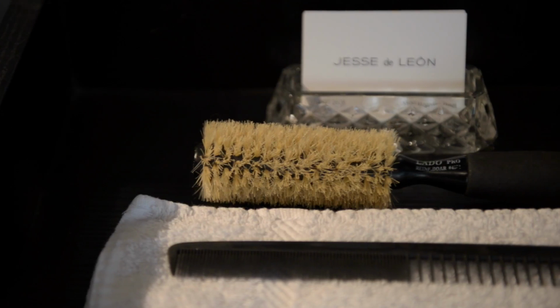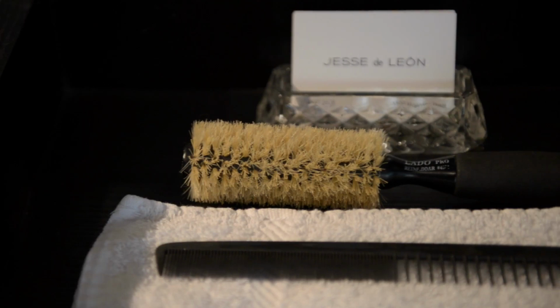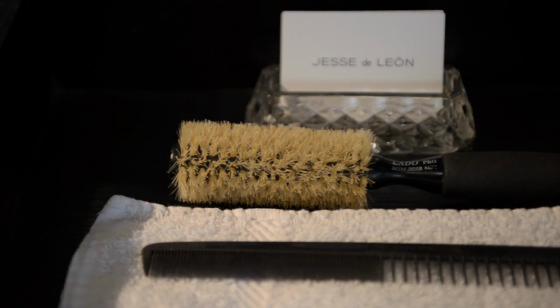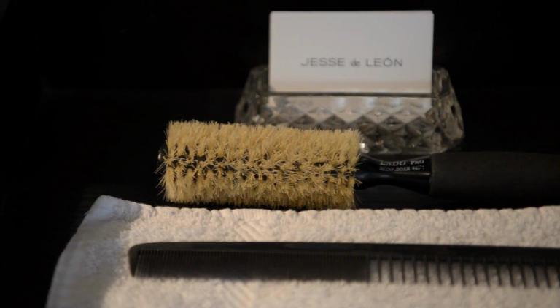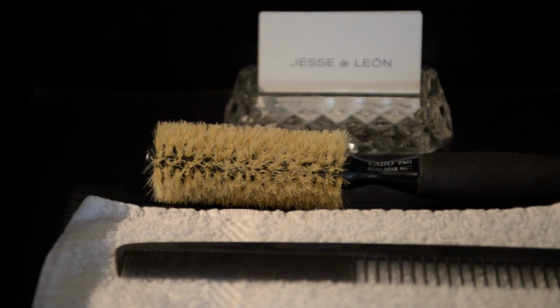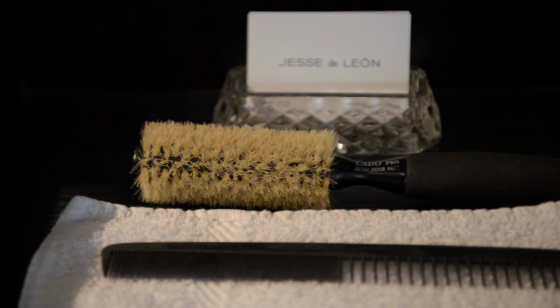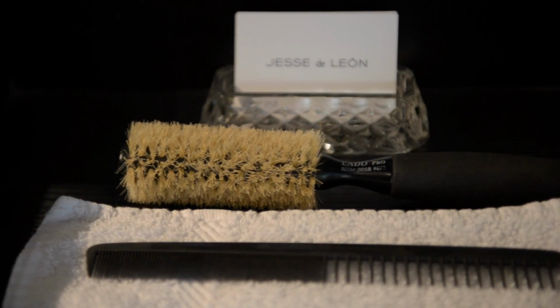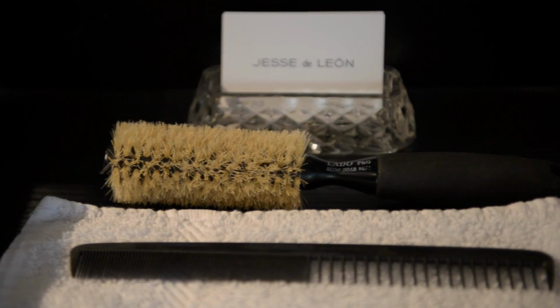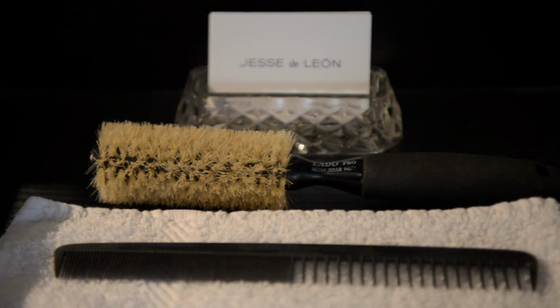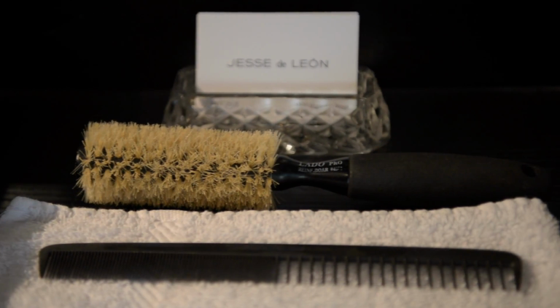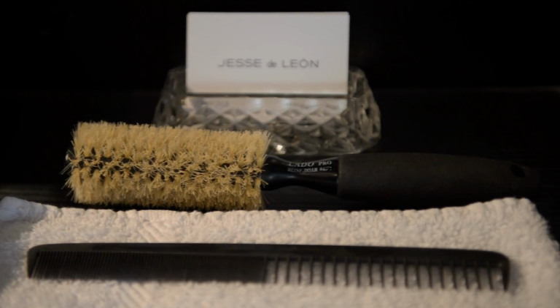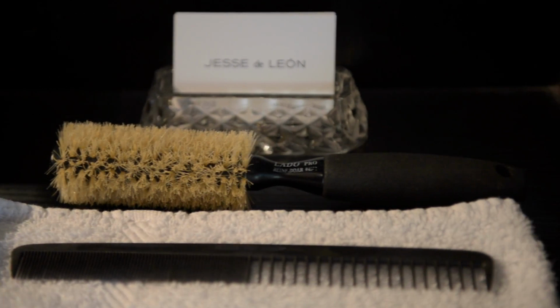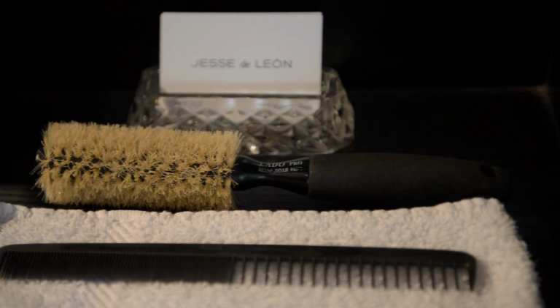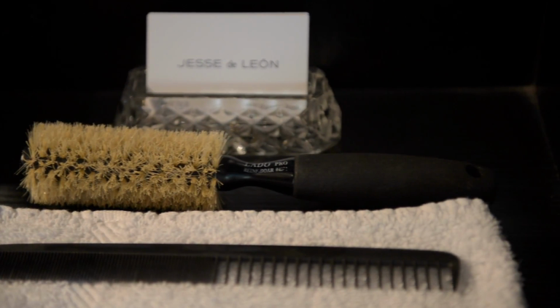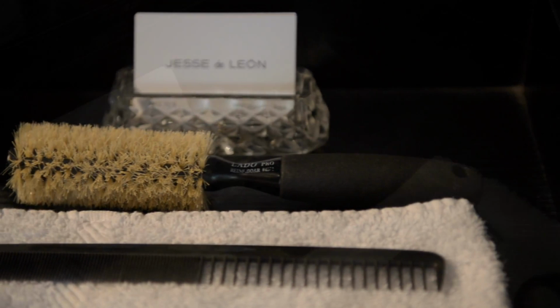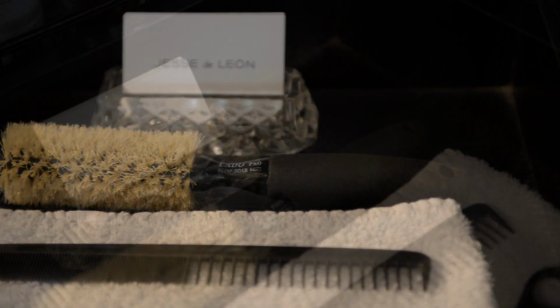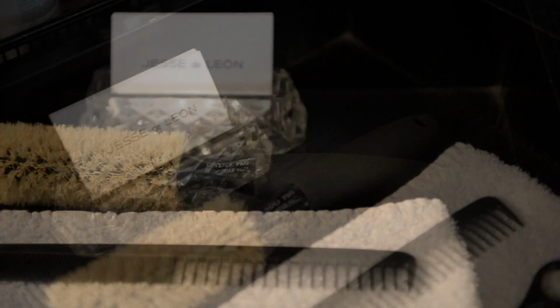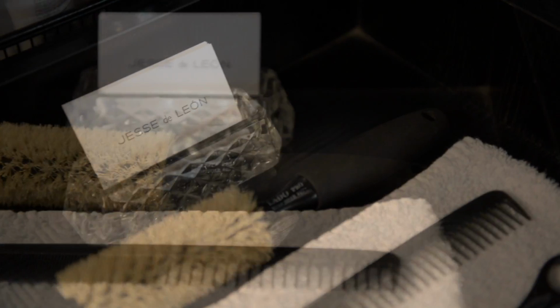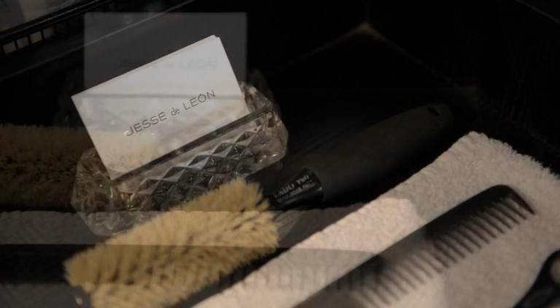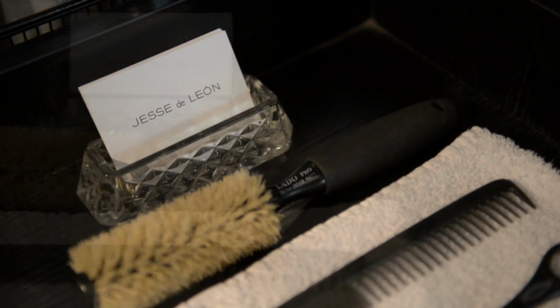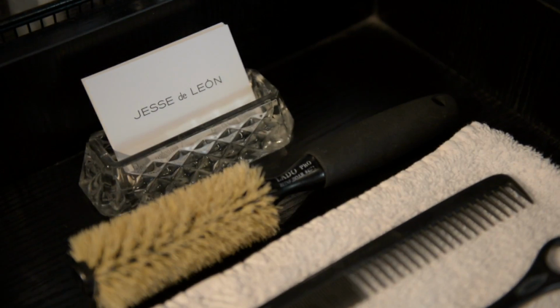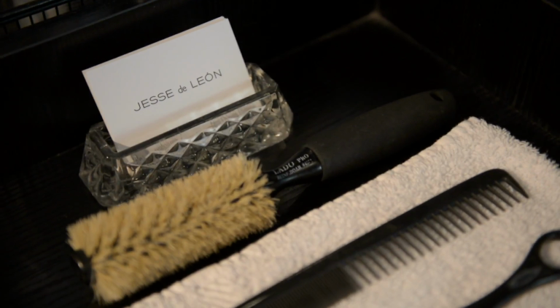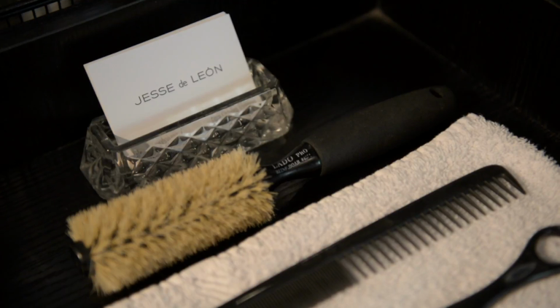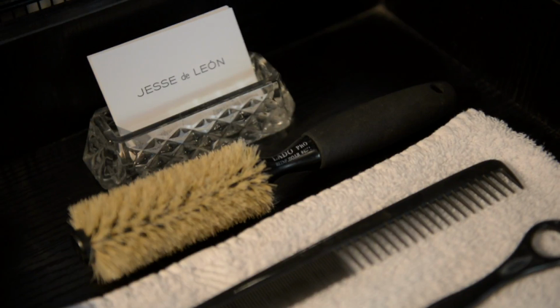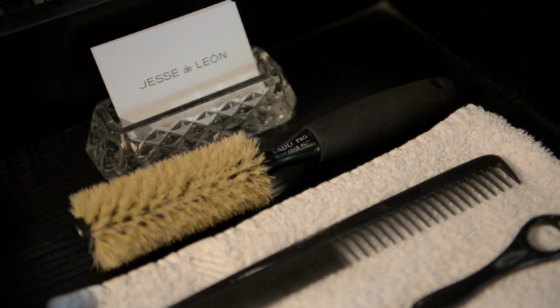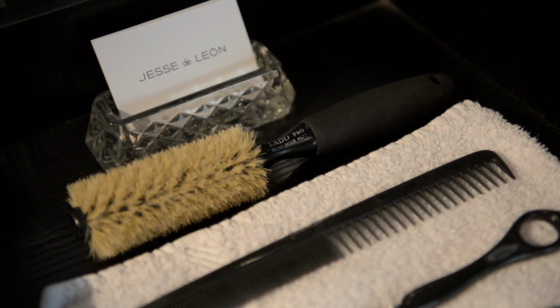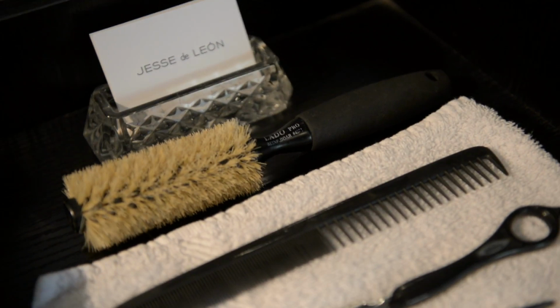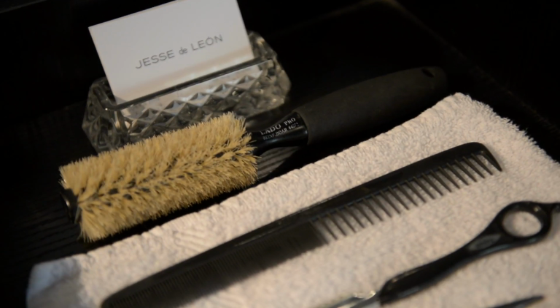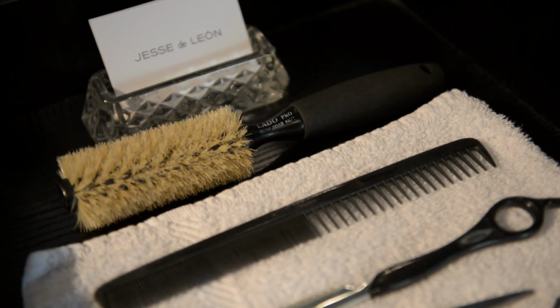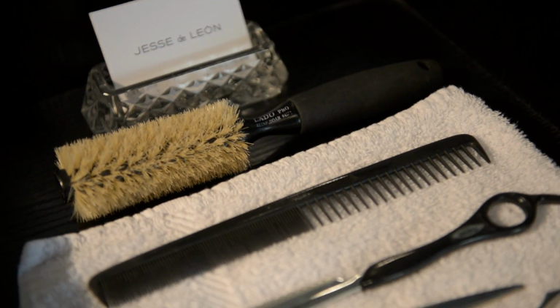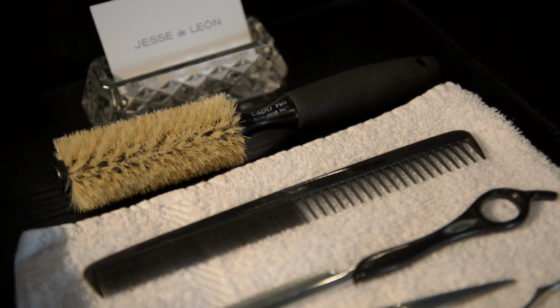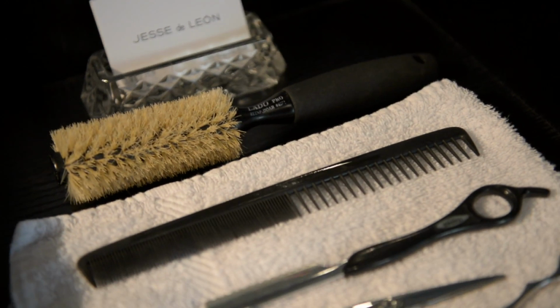The services I do are haircuts, color, style, and blowouts.